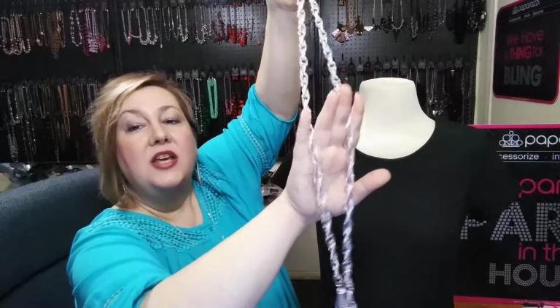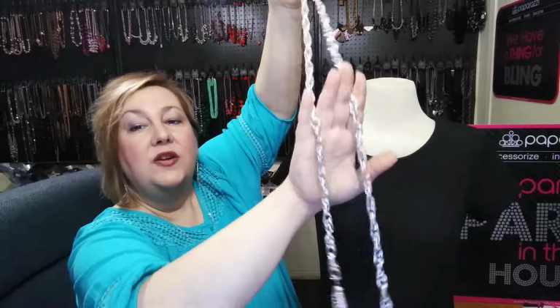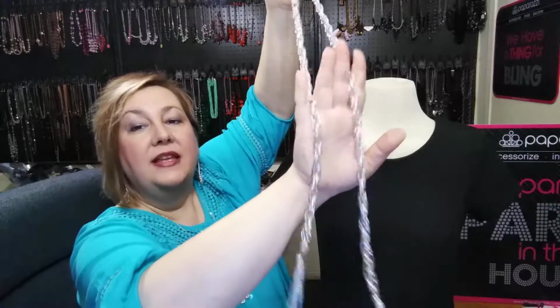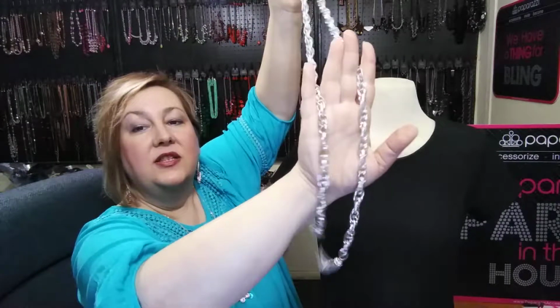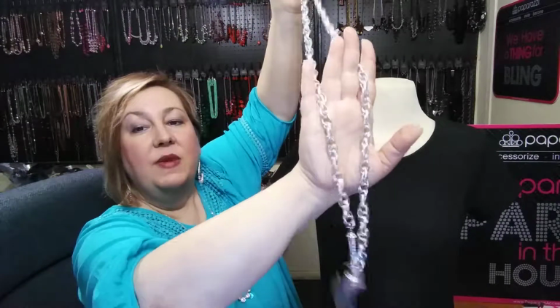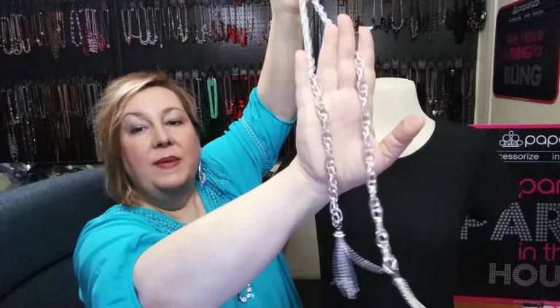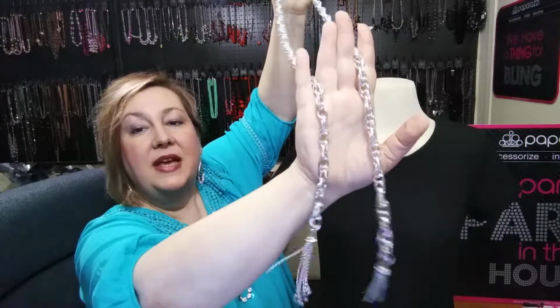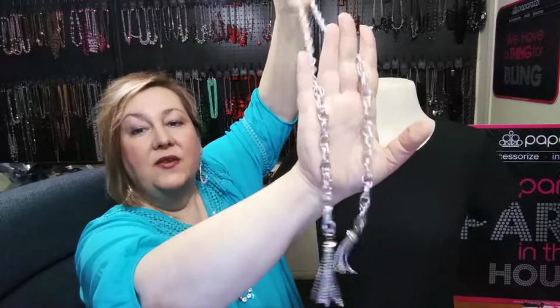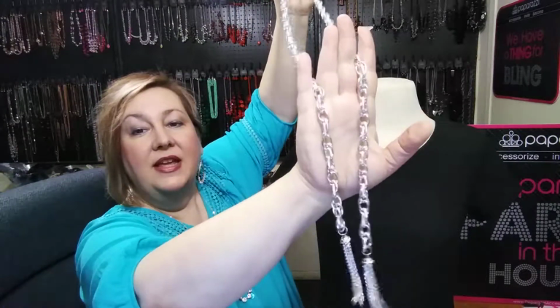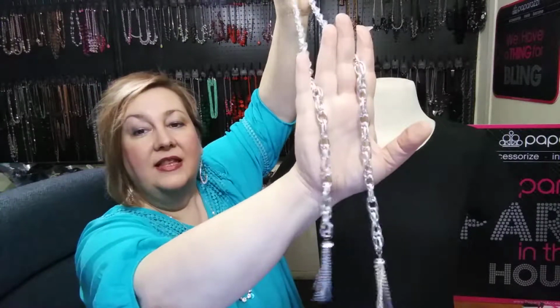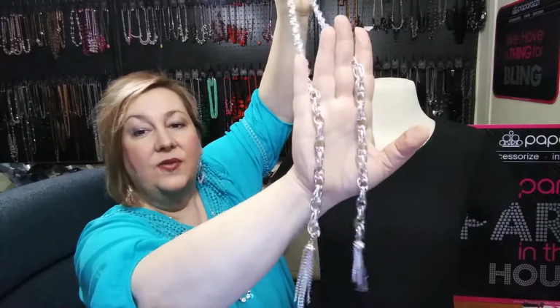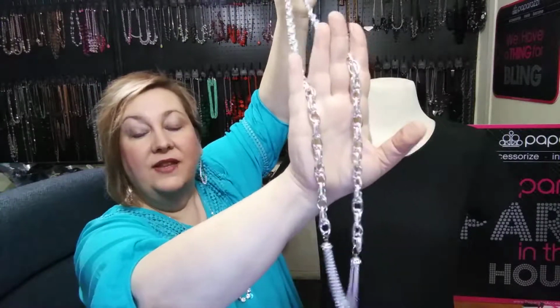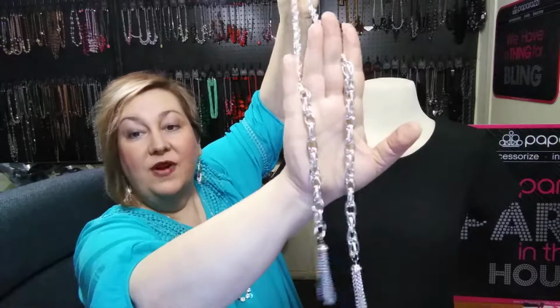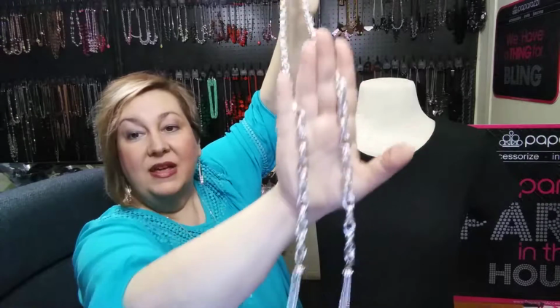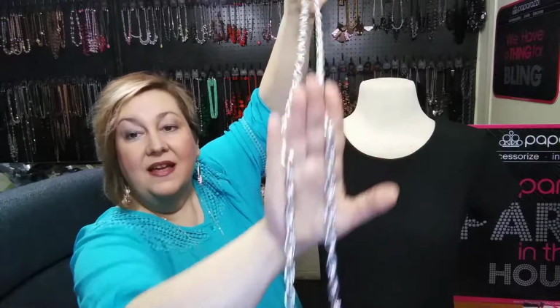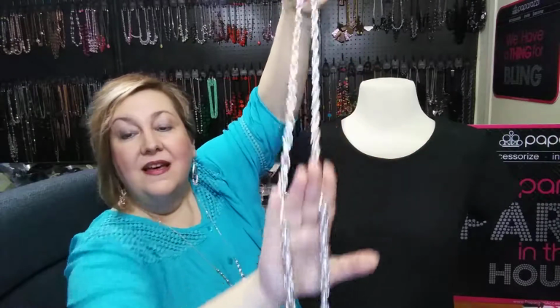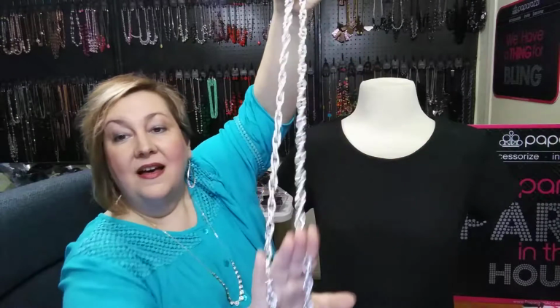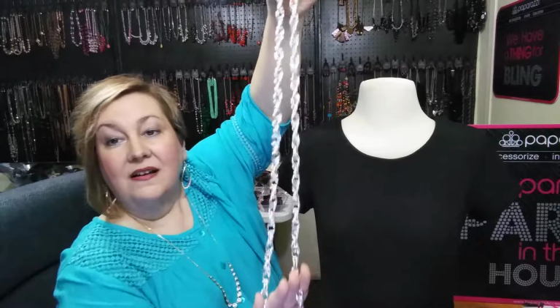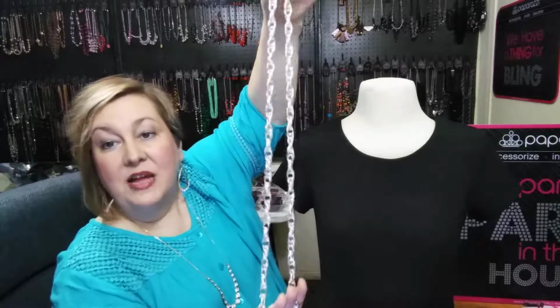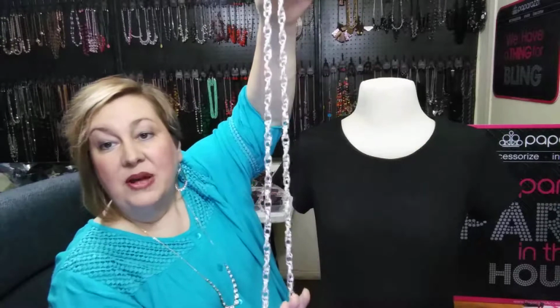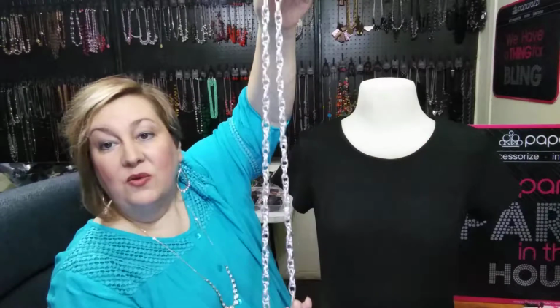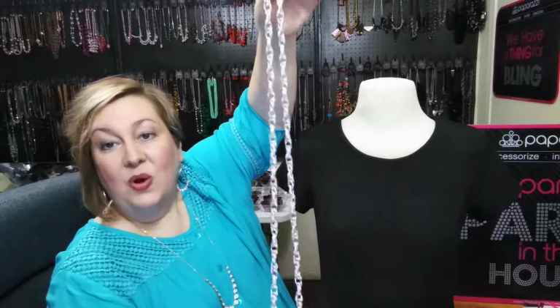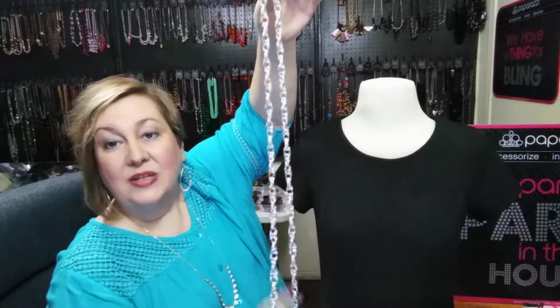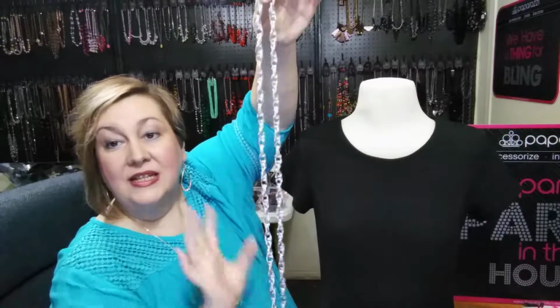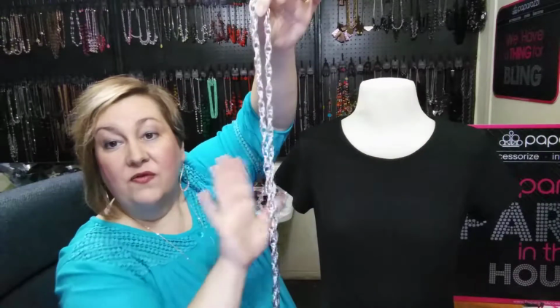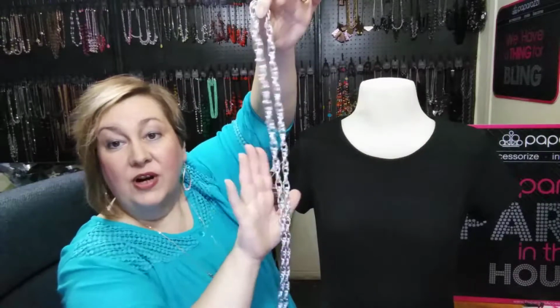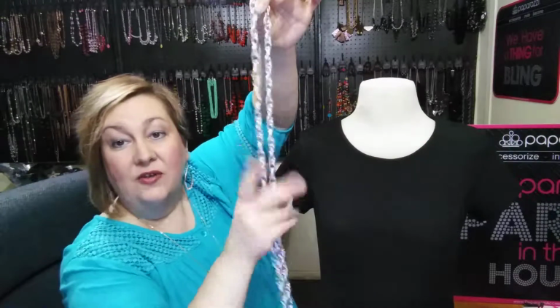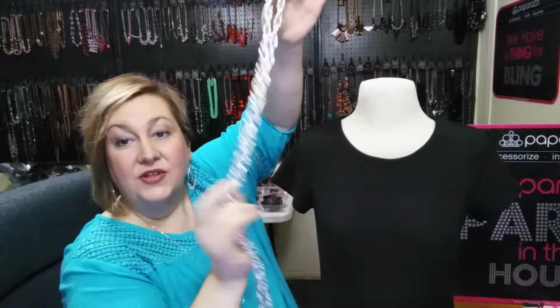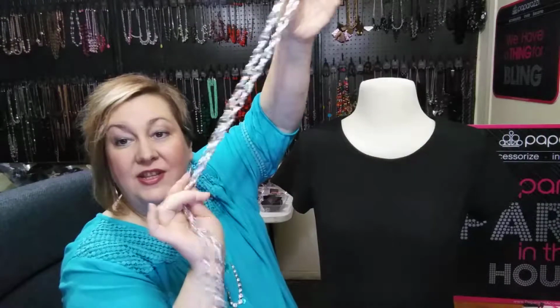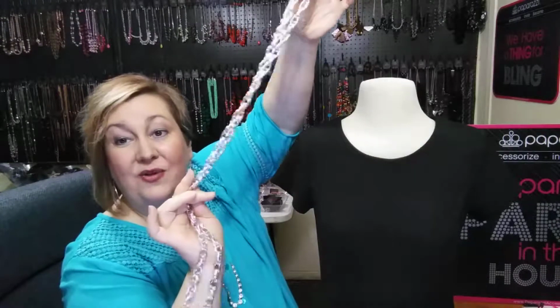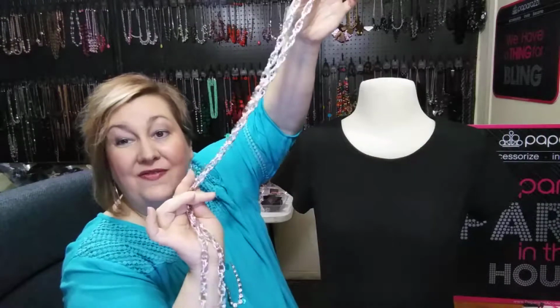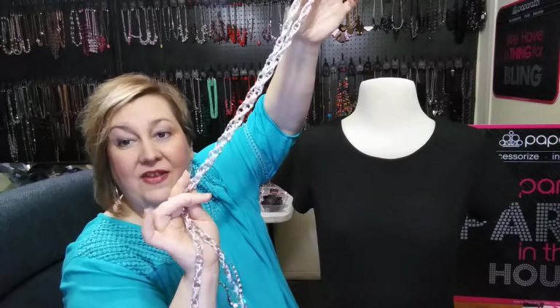You can get these on my website or directly from me. They come in gunmetal, gold, and silver colors. These are only $5.